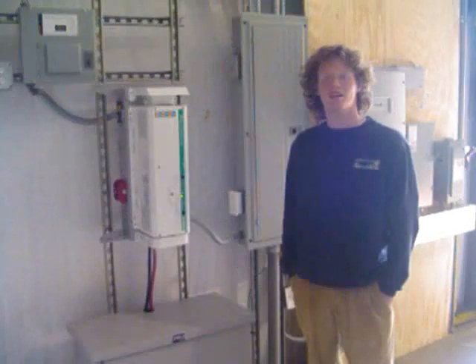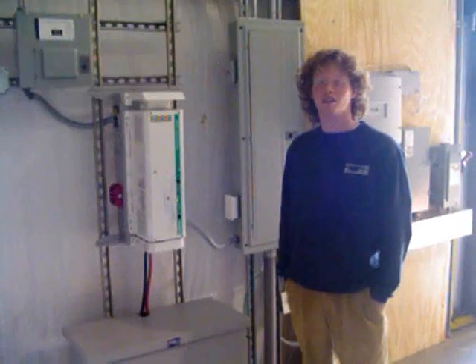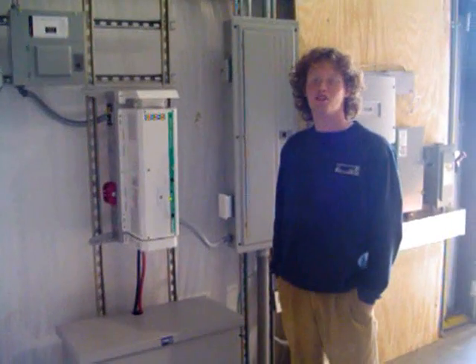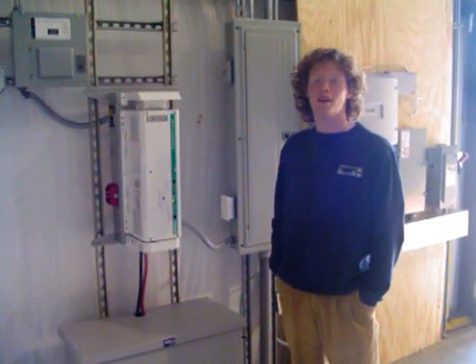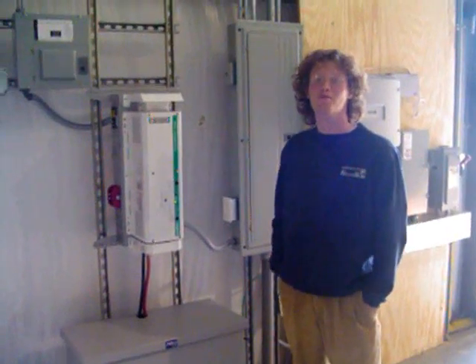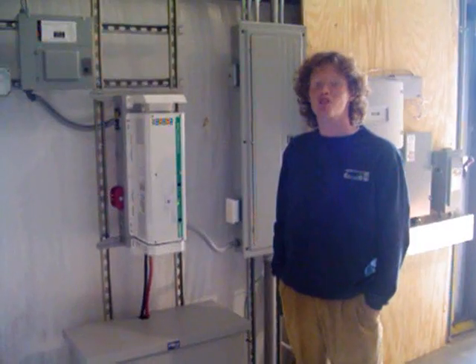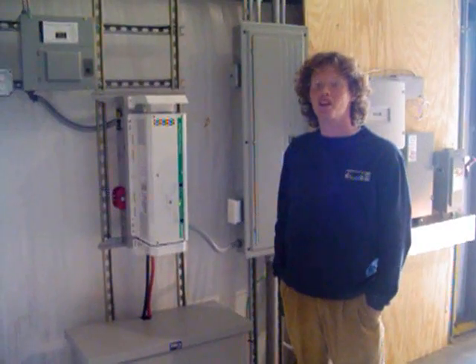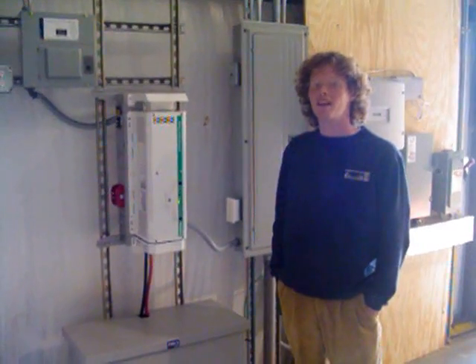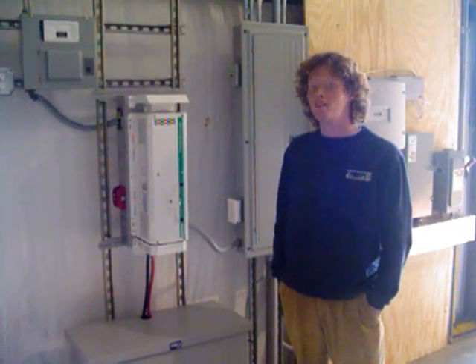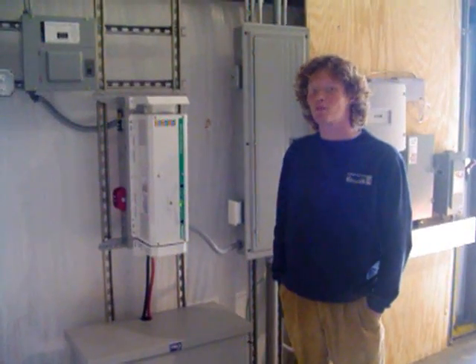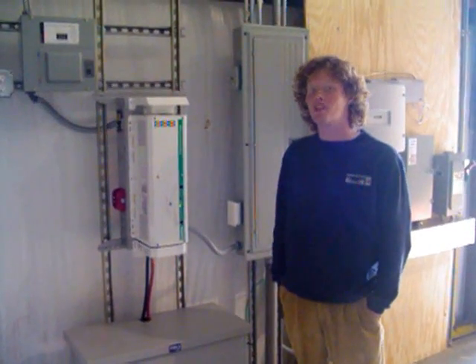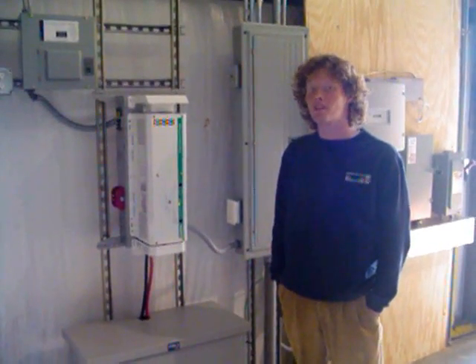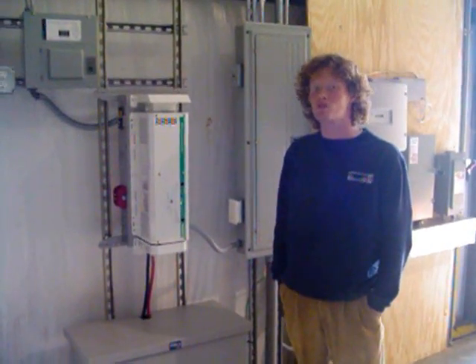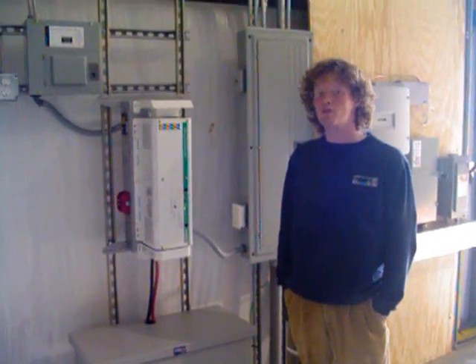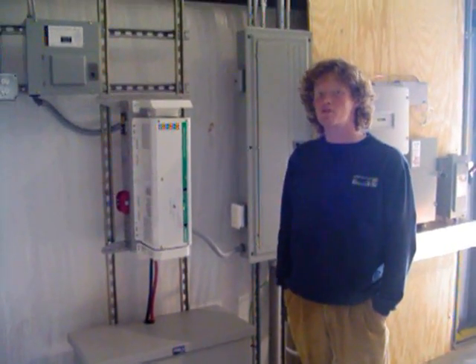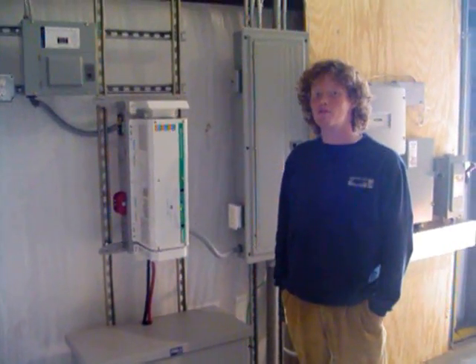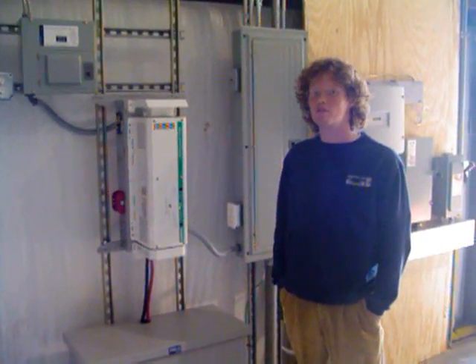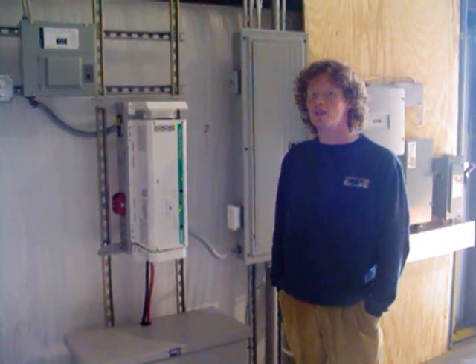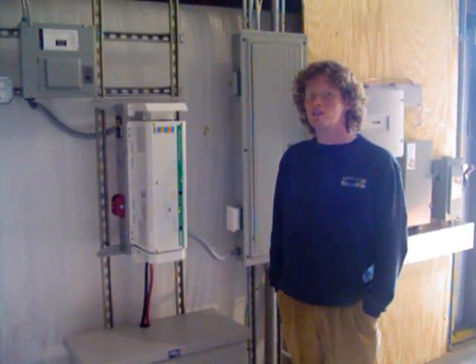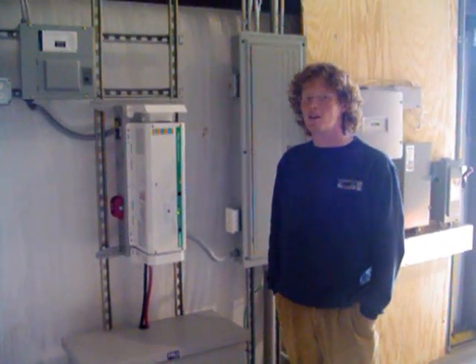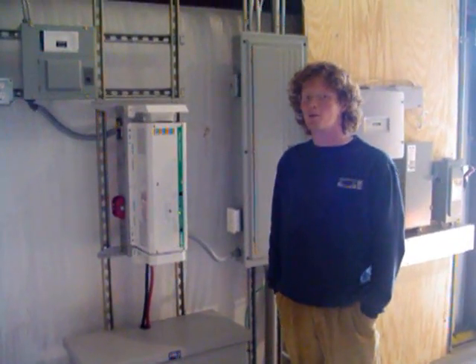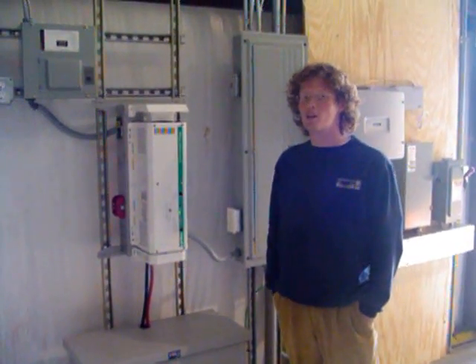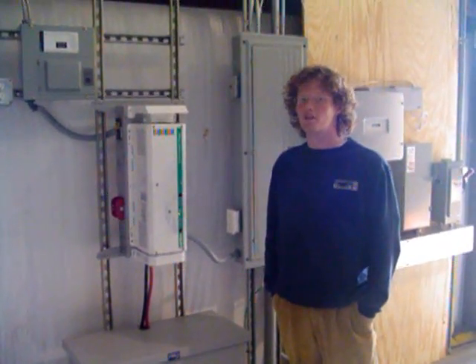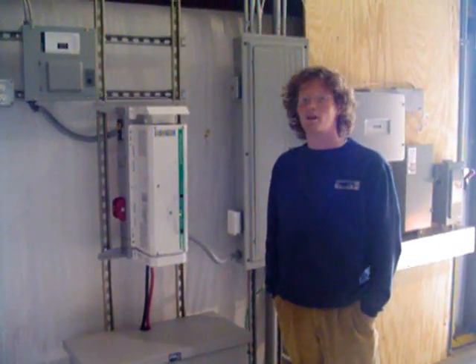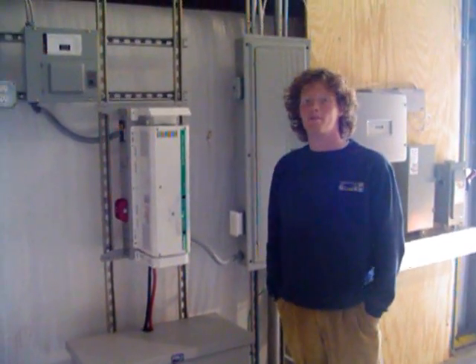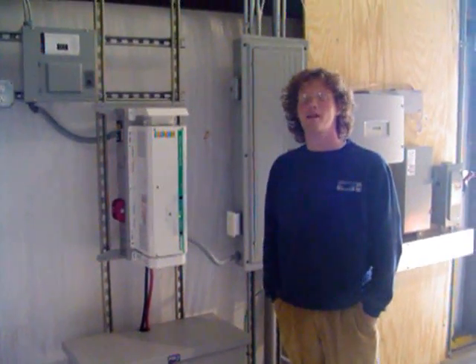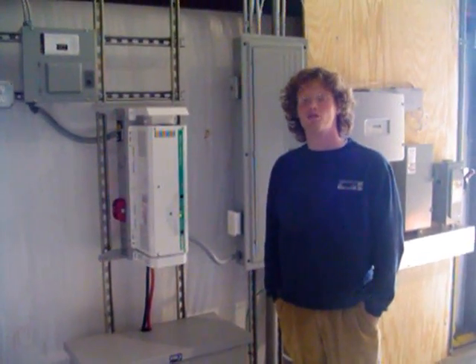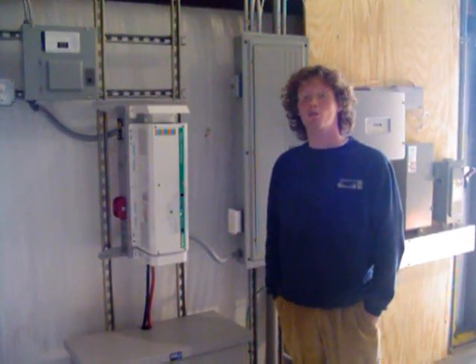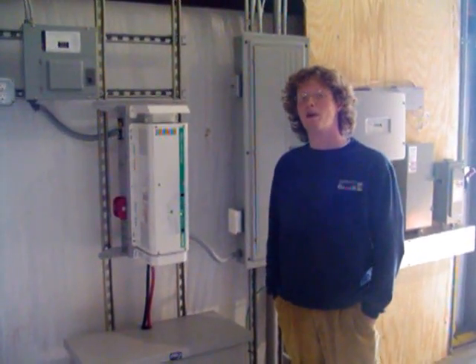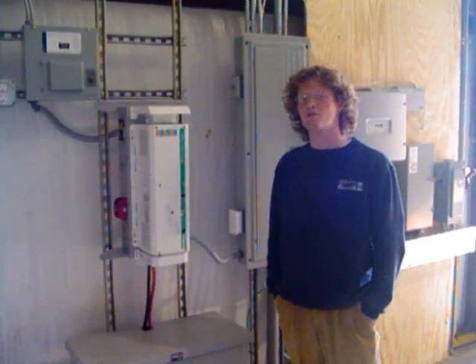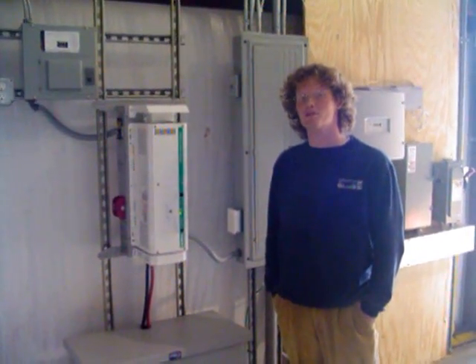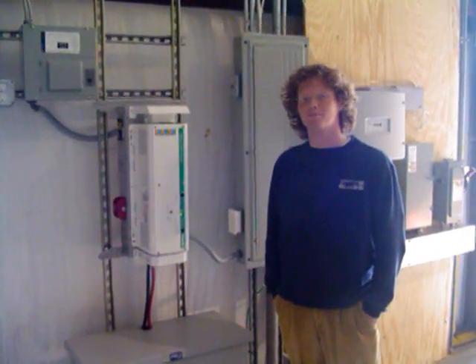Hello, my name is Sean Hackett with Innovative Solar Solutions. Today we'll be talking about the Mastador power system.